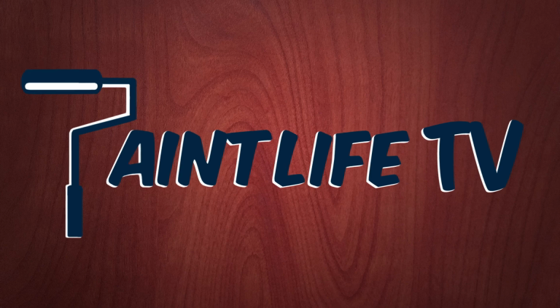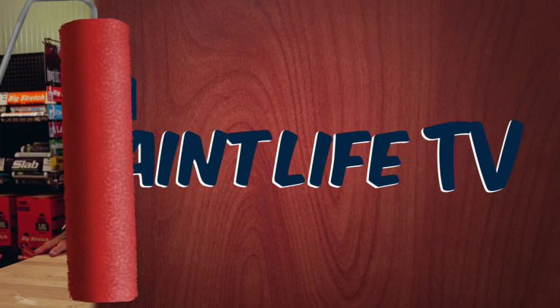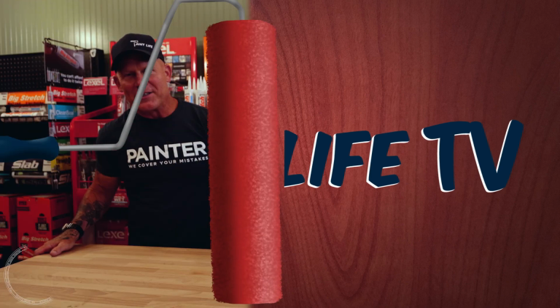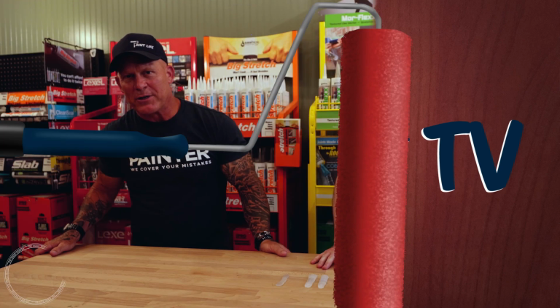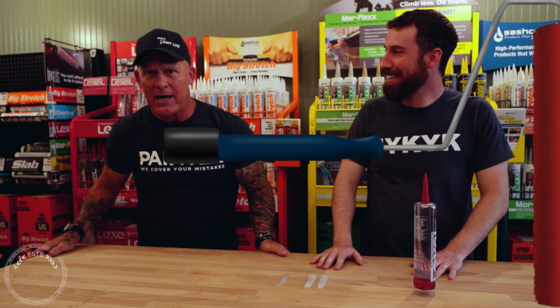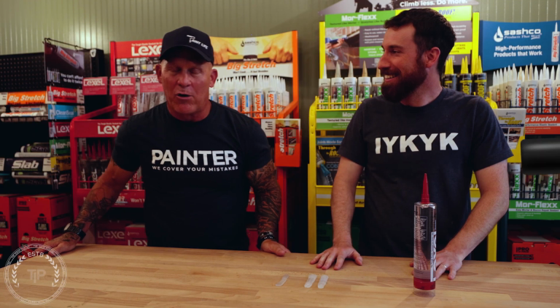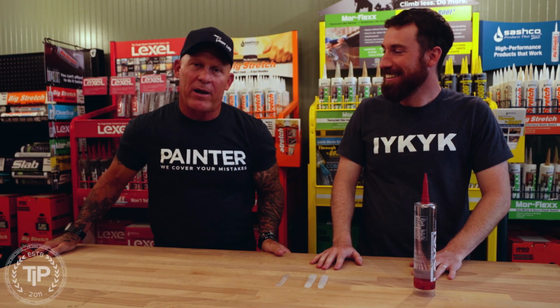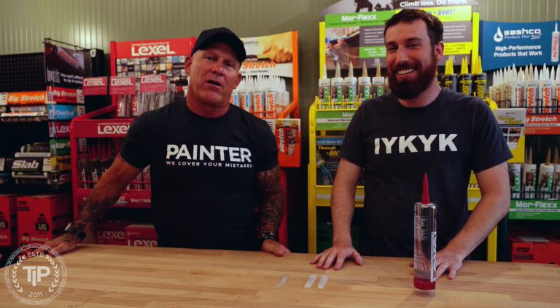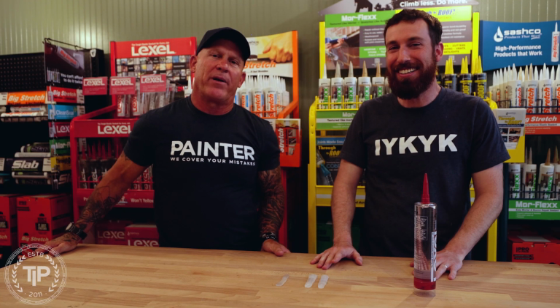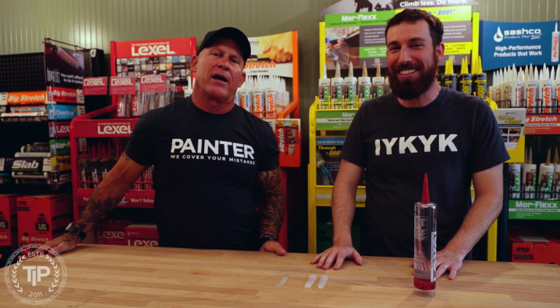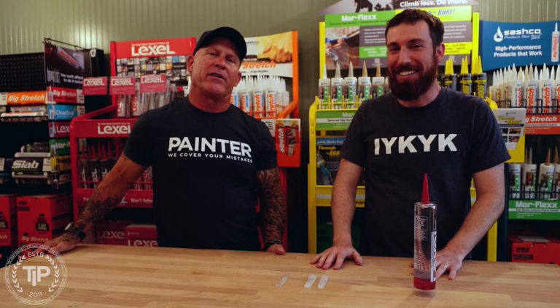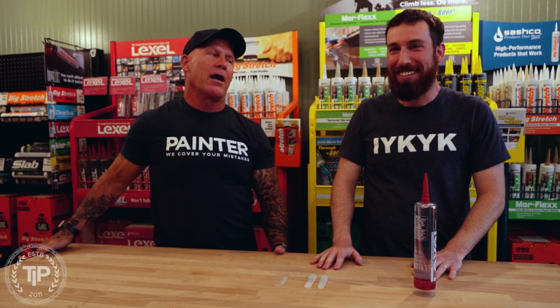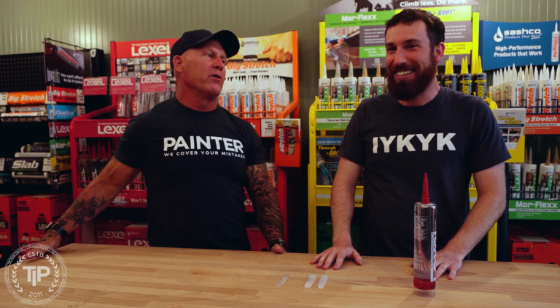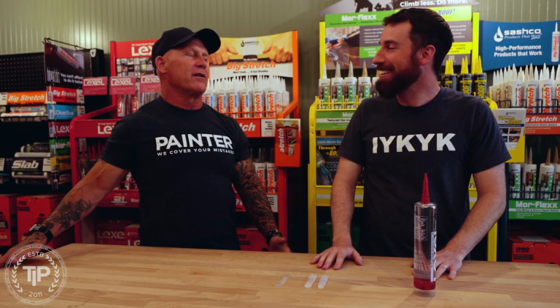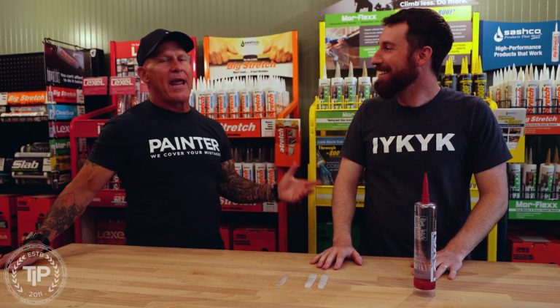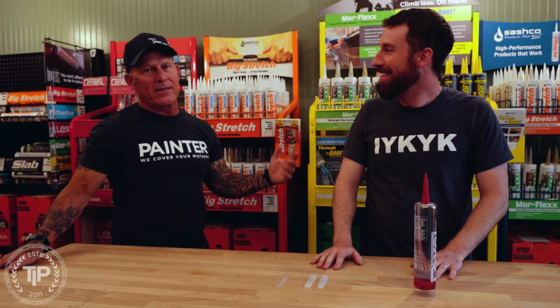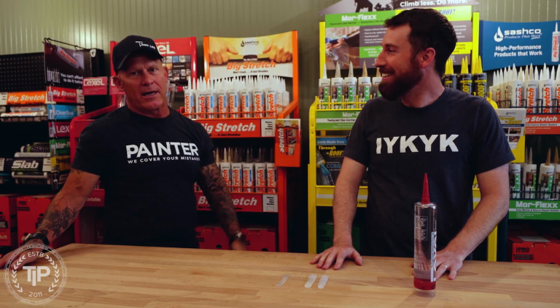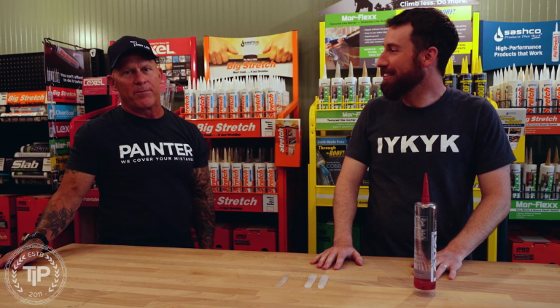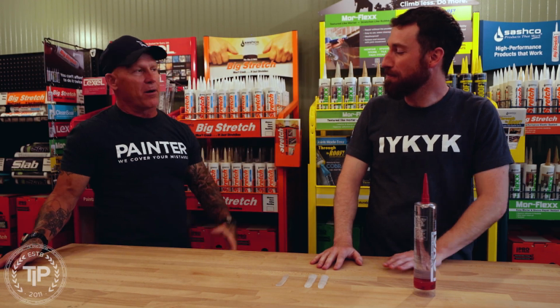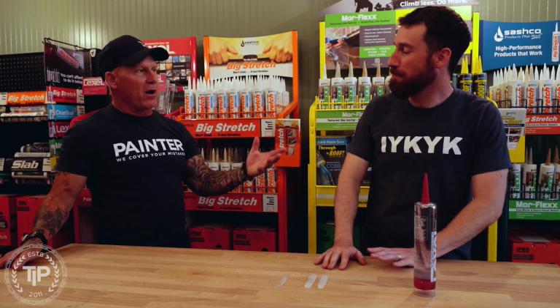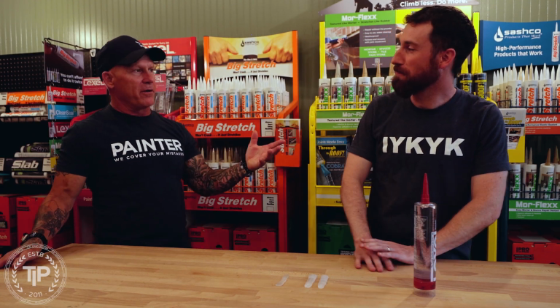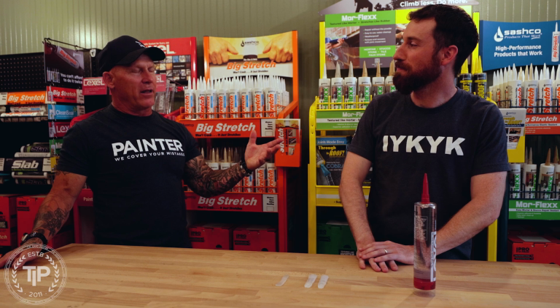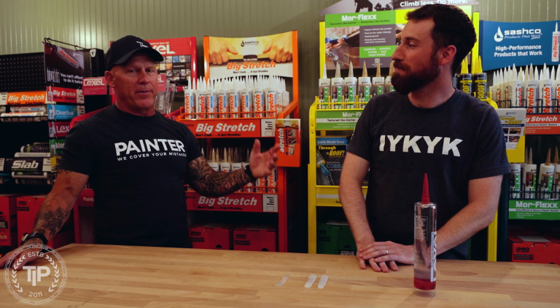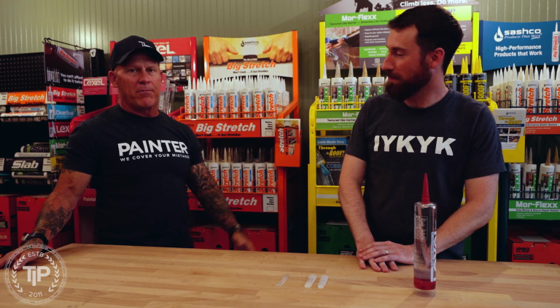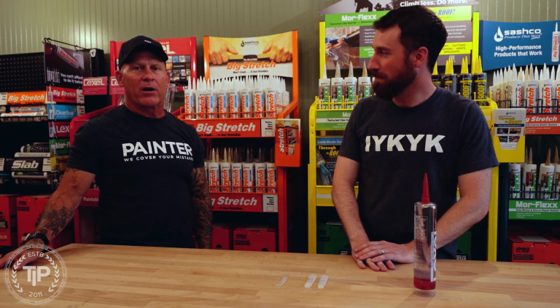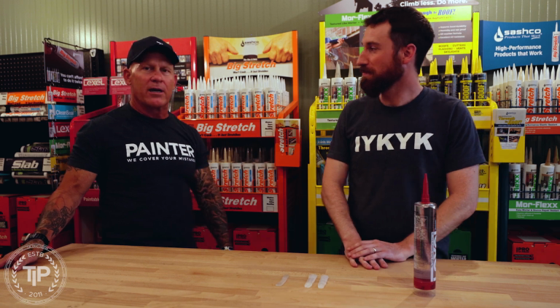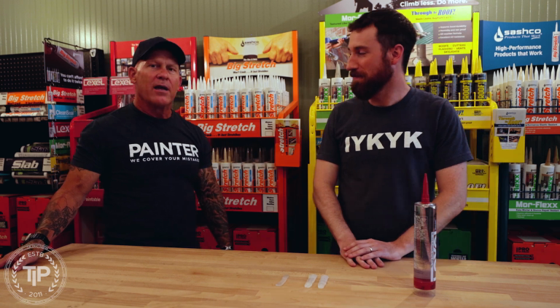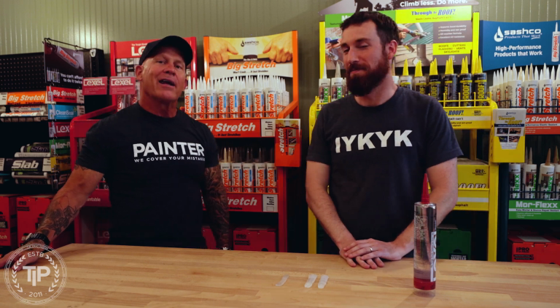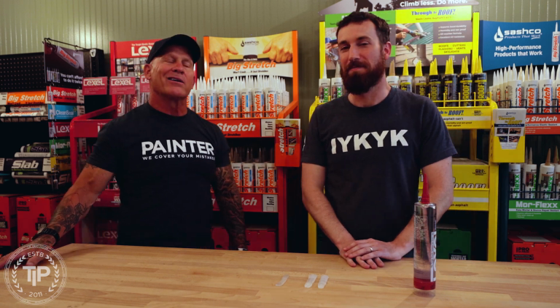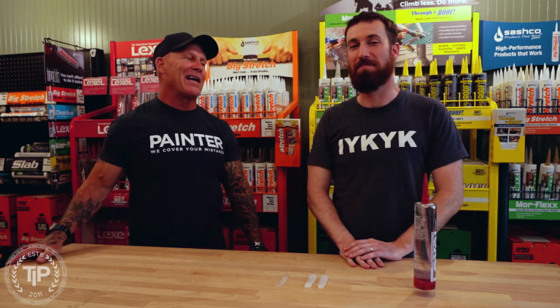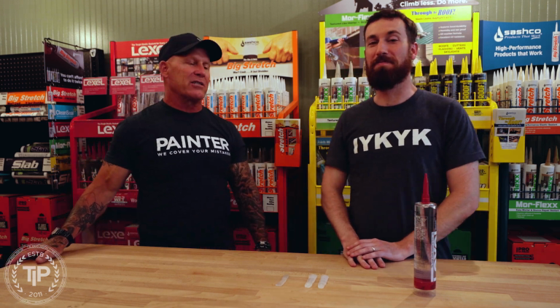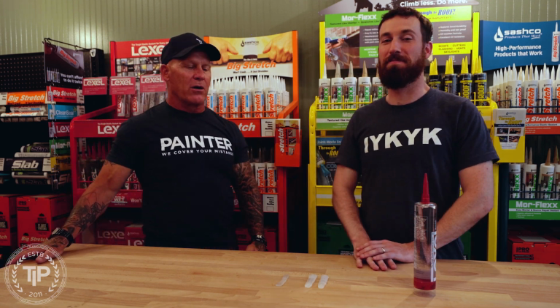Hey, this is Chrissy. I know a painter here on PaintLife TV. I'm with Nate, and I'm part of product development and marketing here at Sashko.